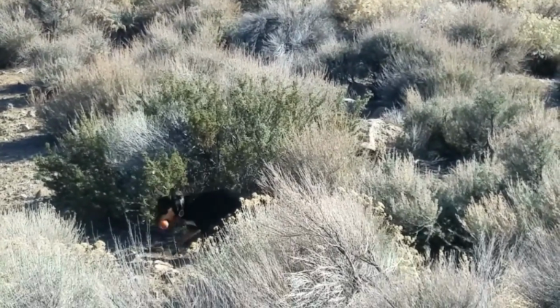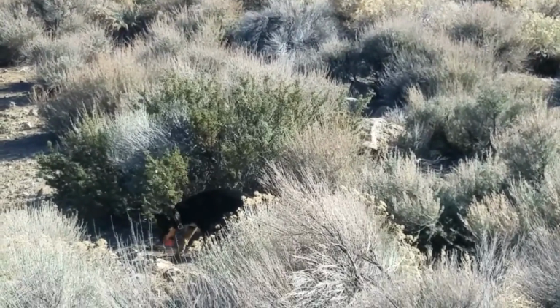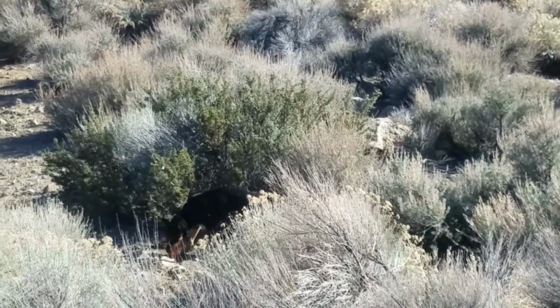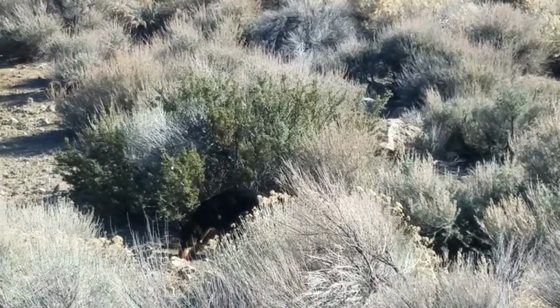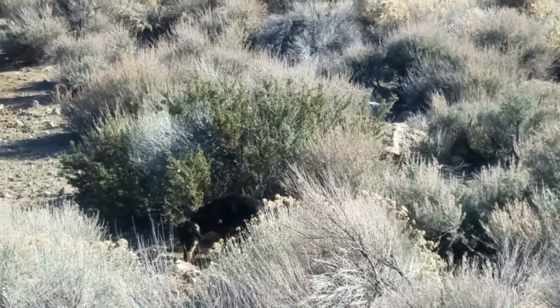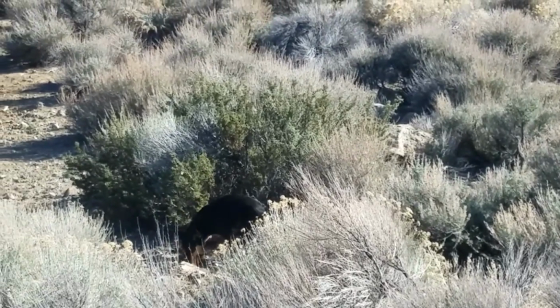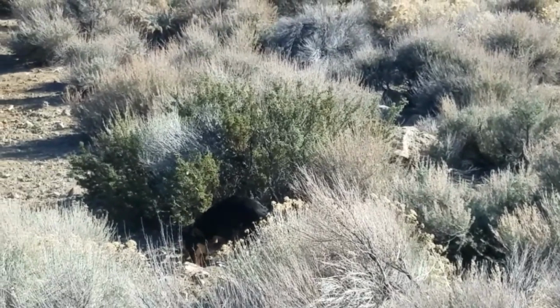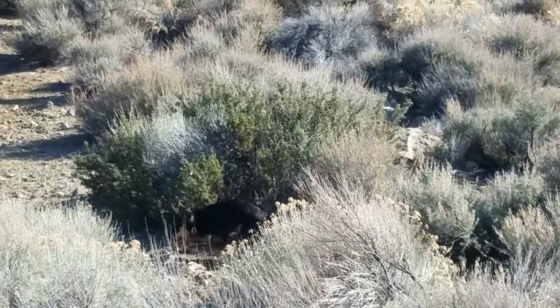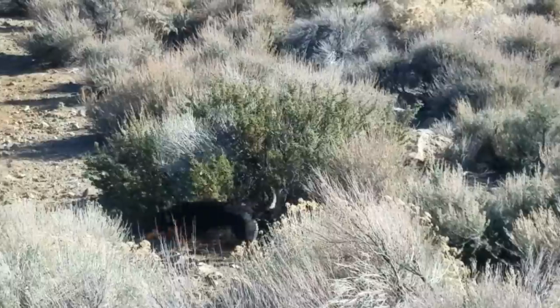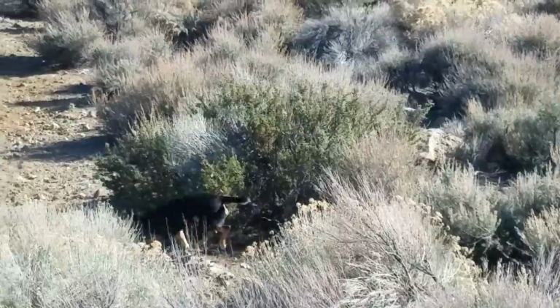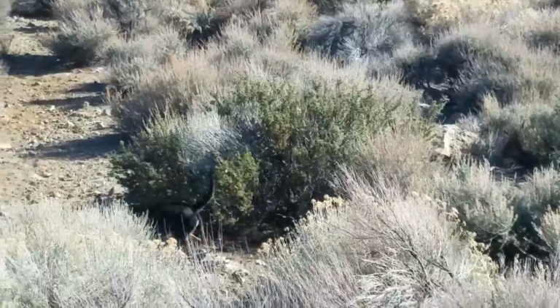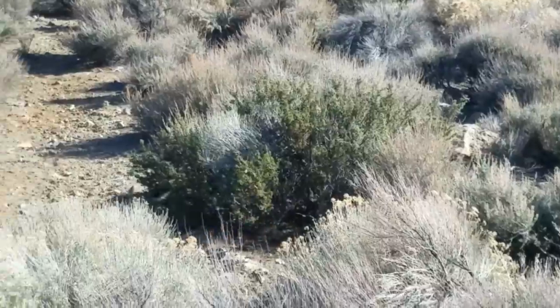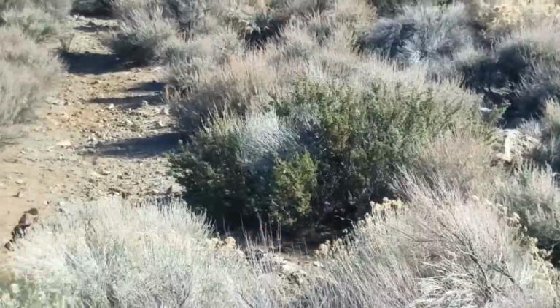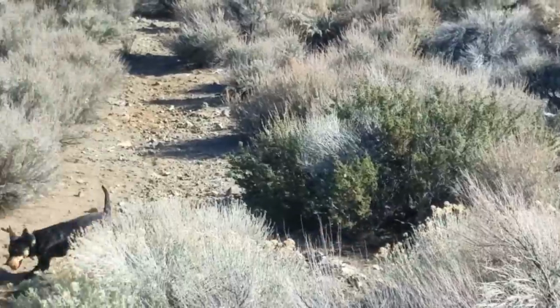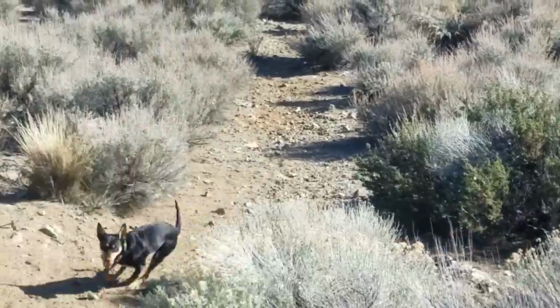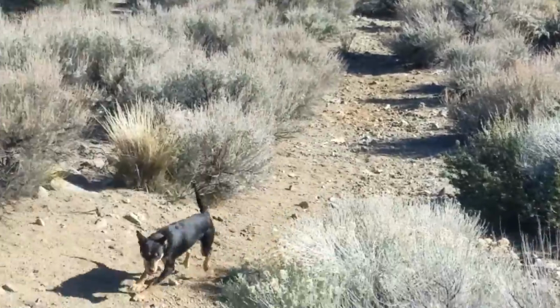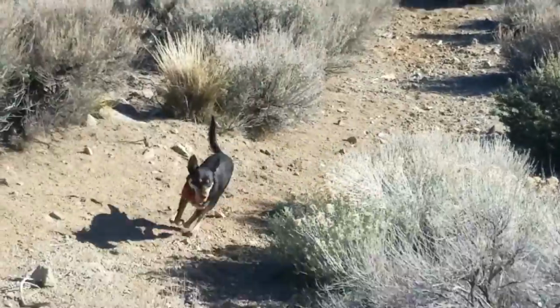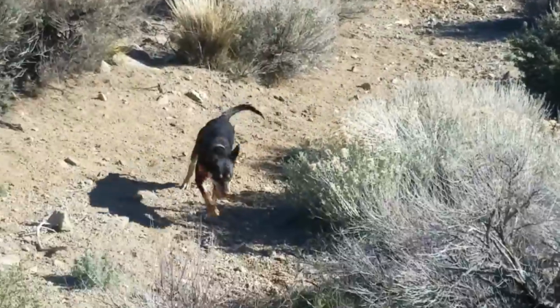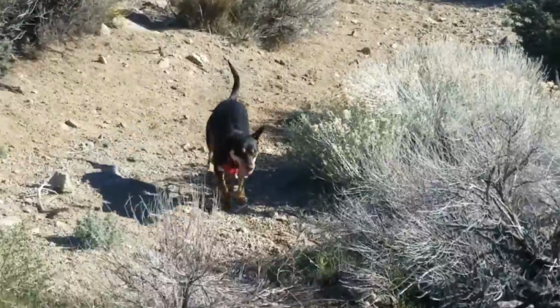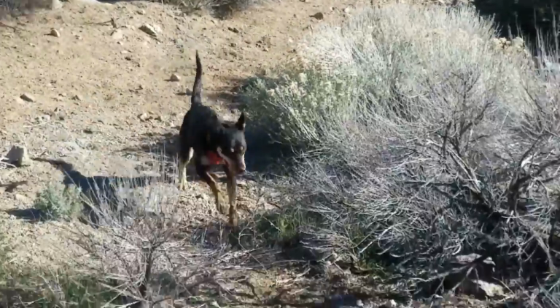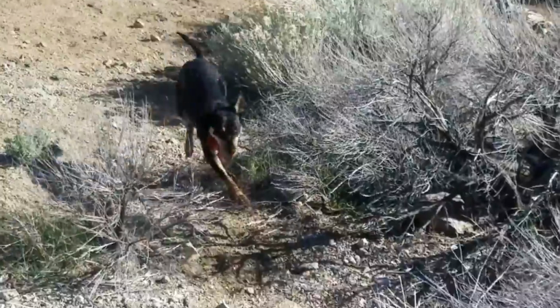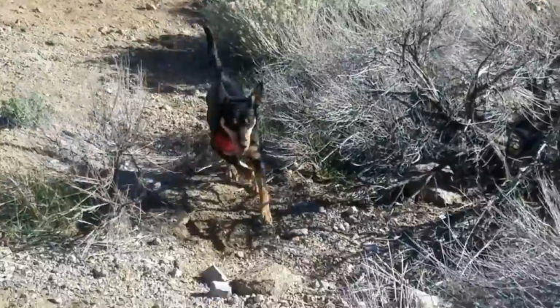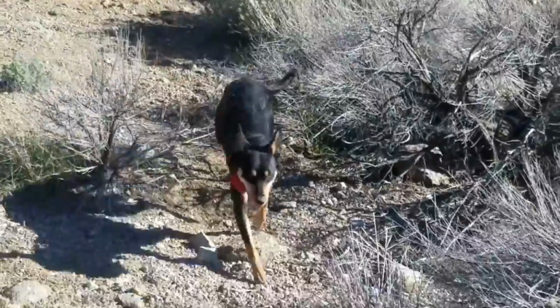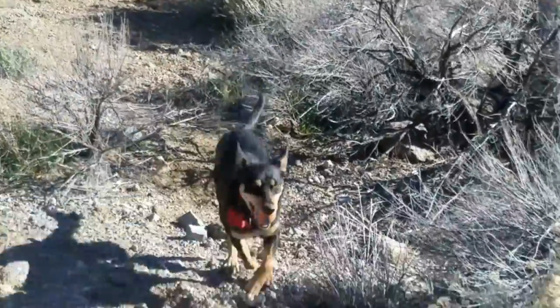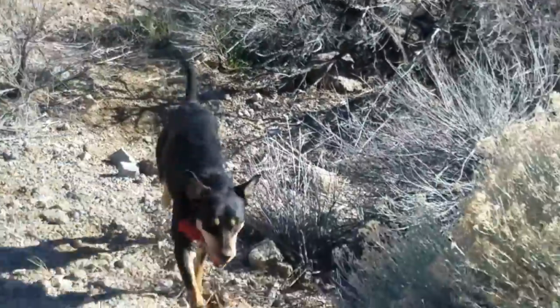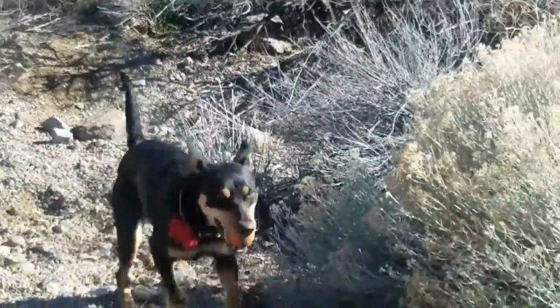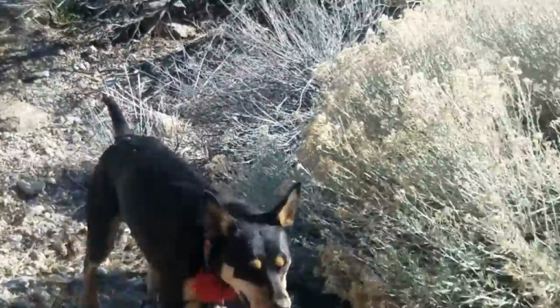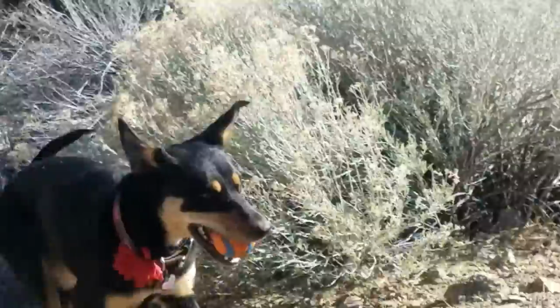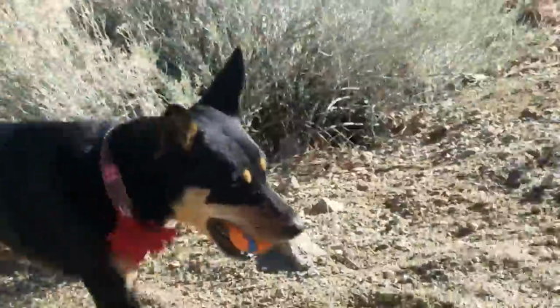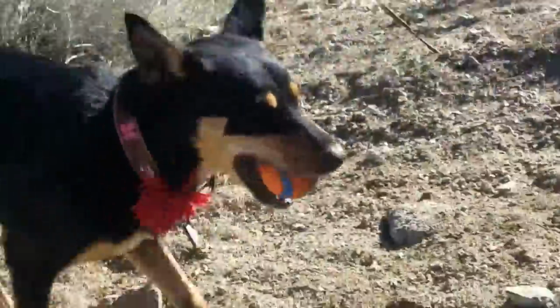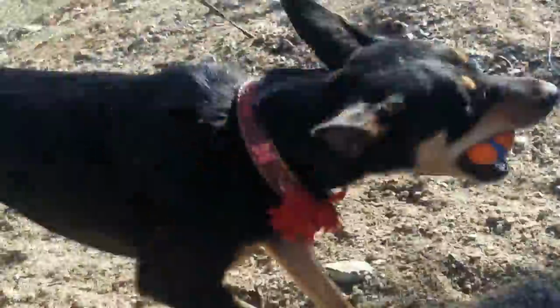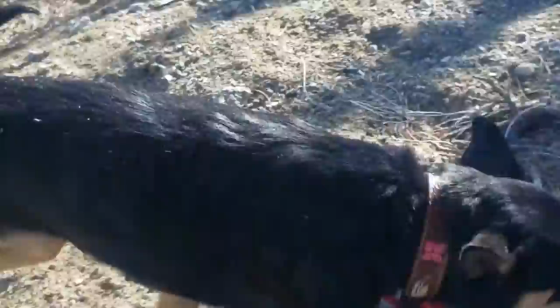Yay! Good job, baby! Good girl! Nice job!